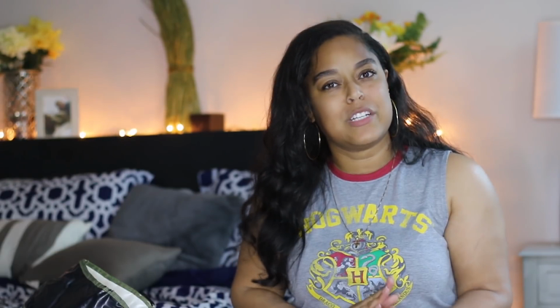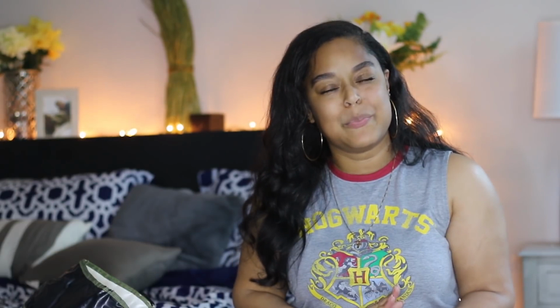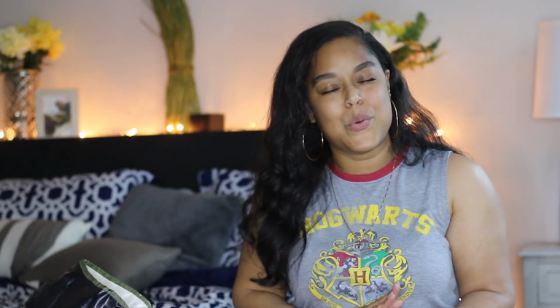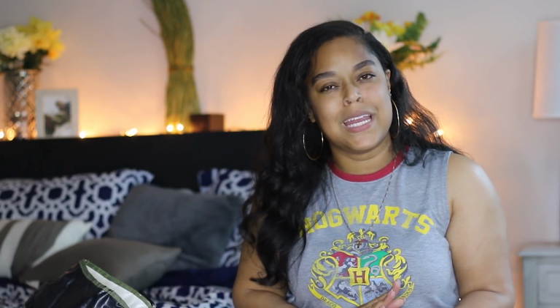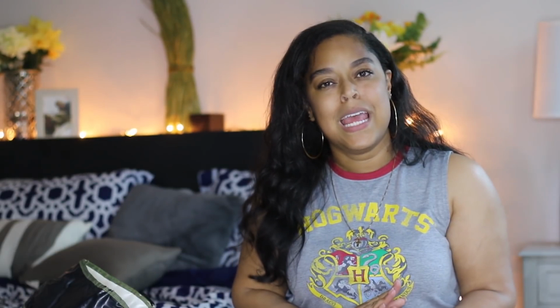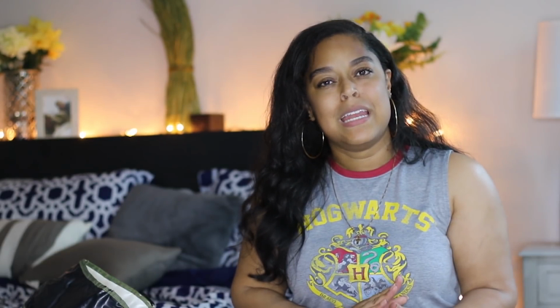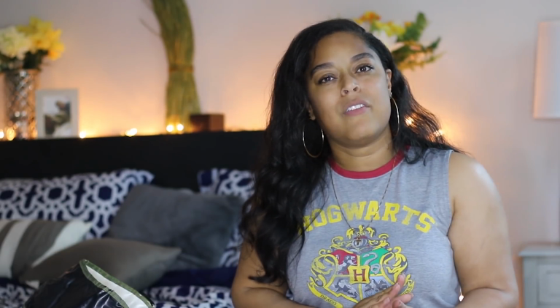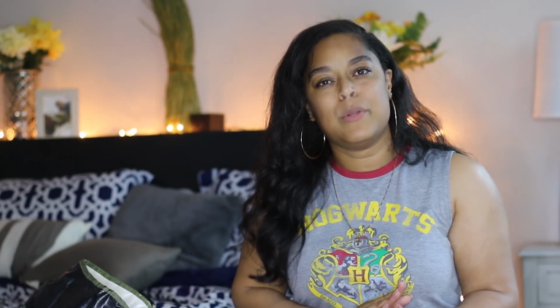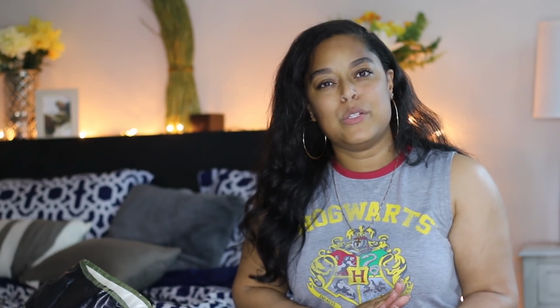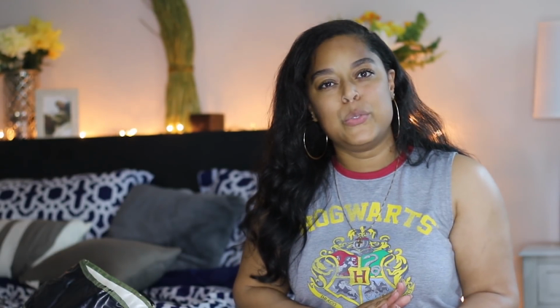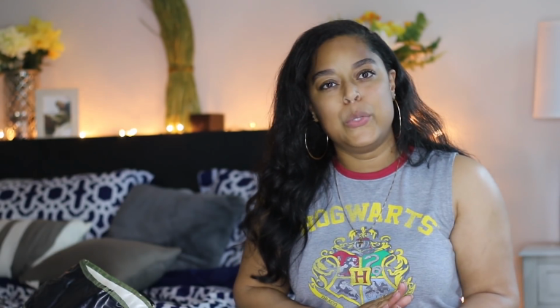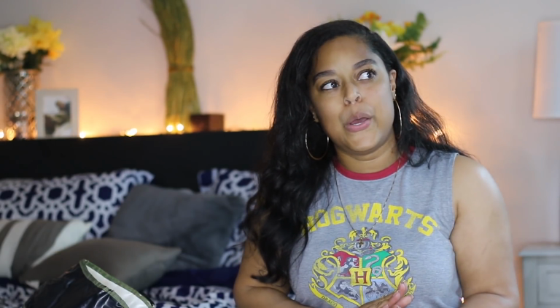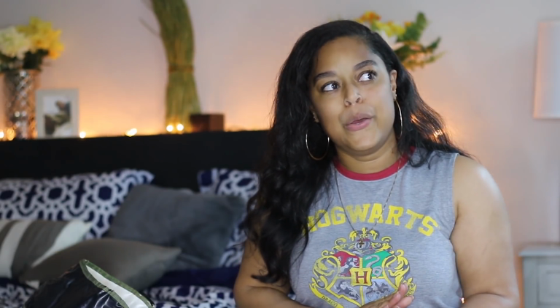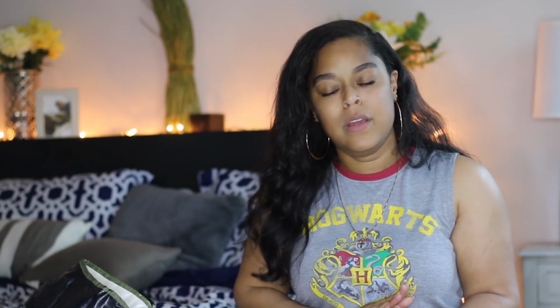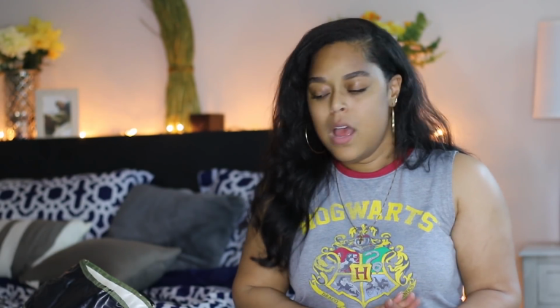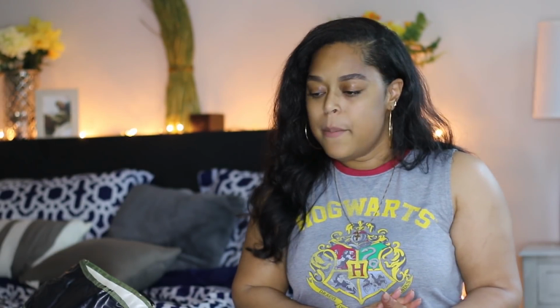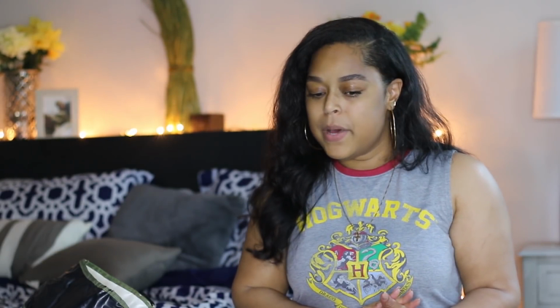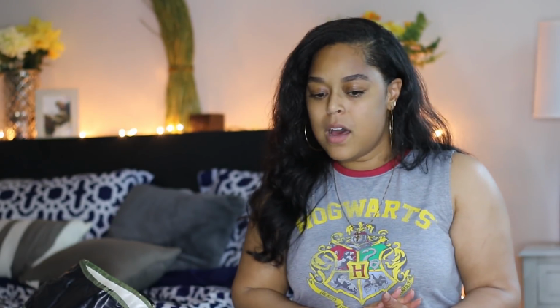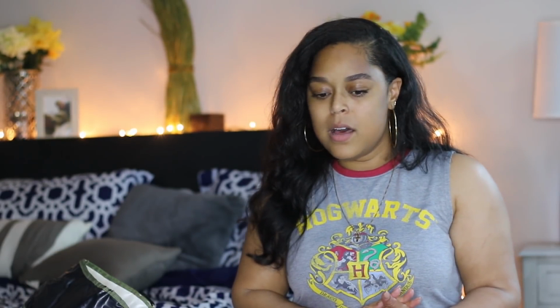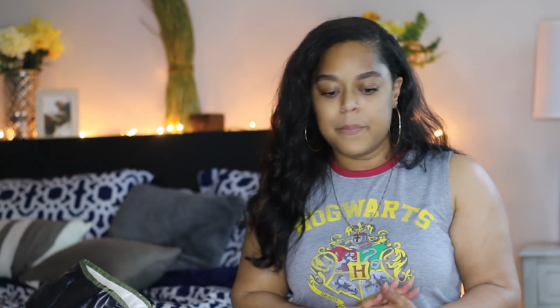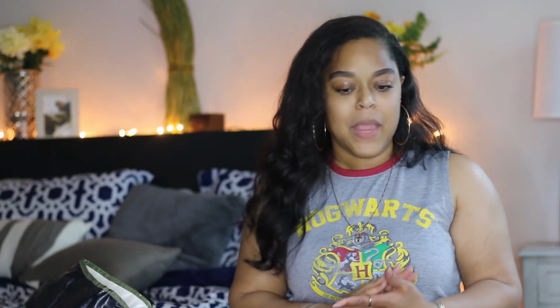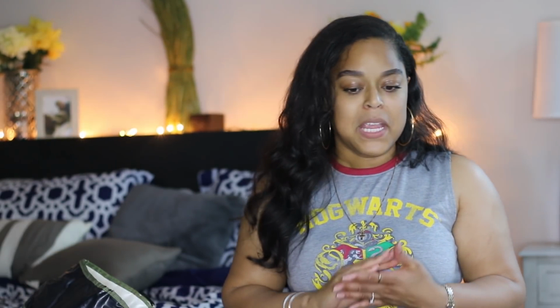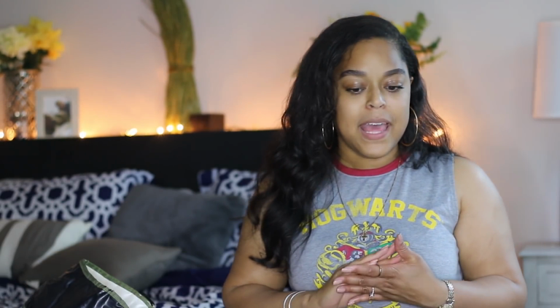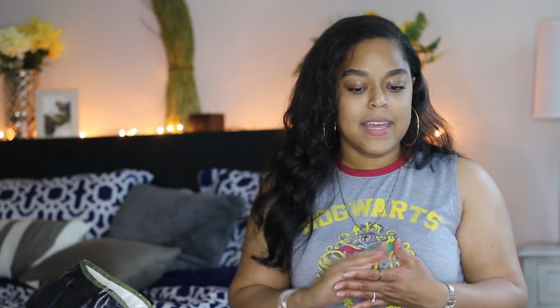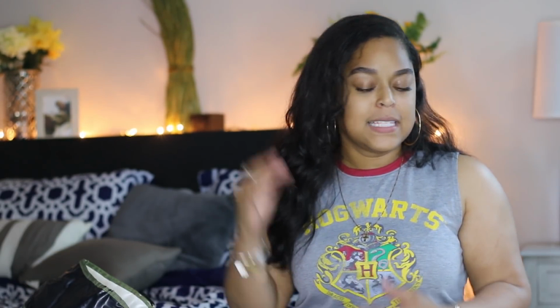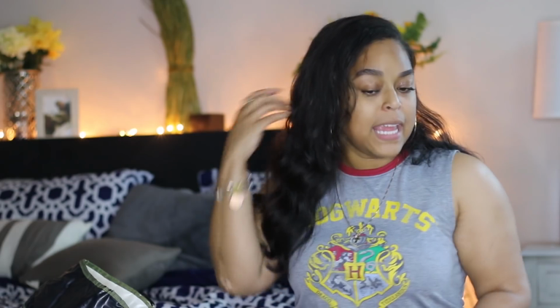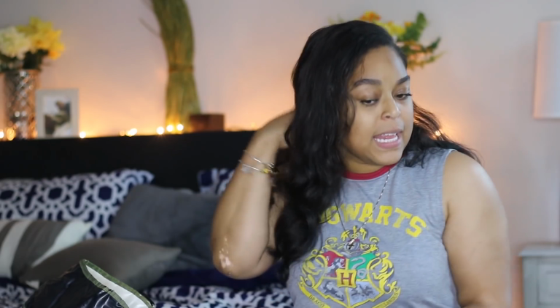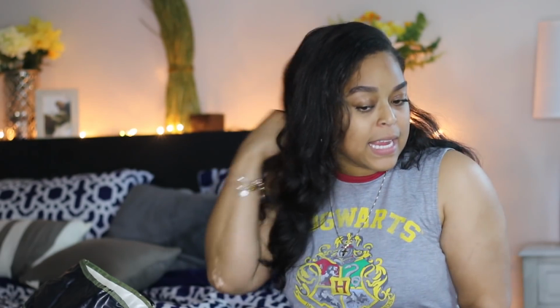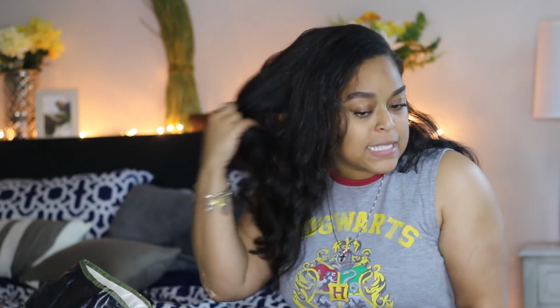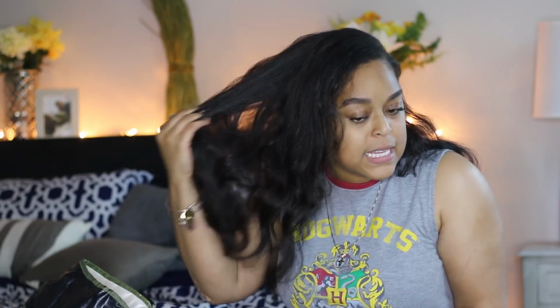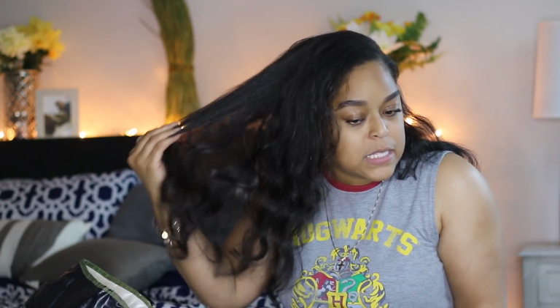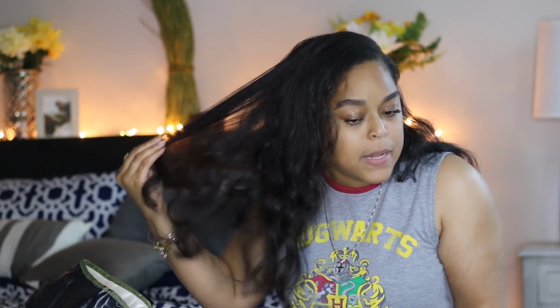I wanted to make this video short, sweet, and straight to the point without rambling too long, so I think that's it!